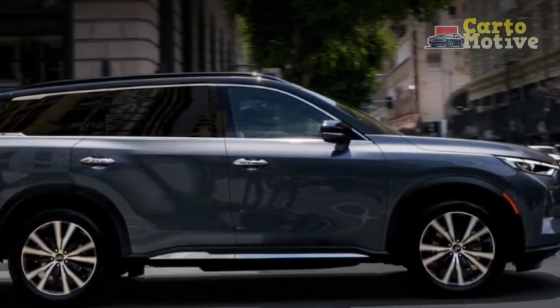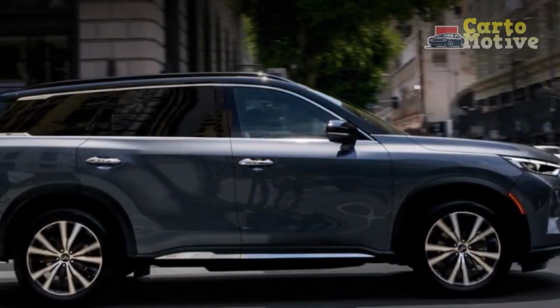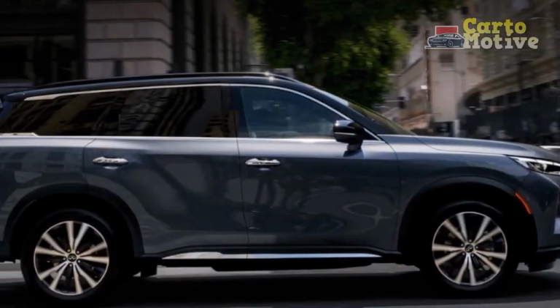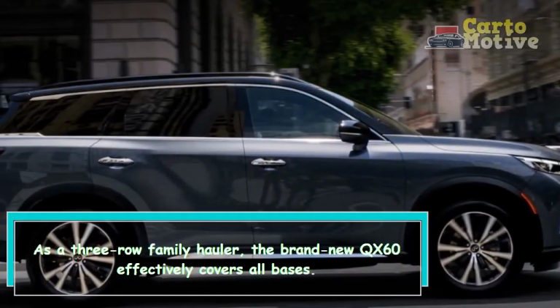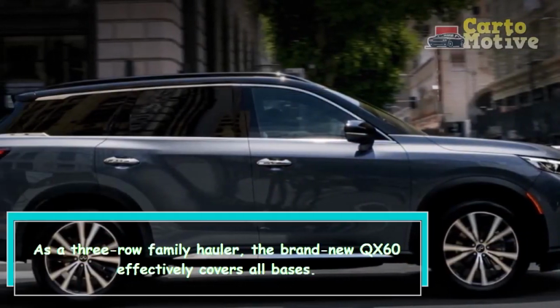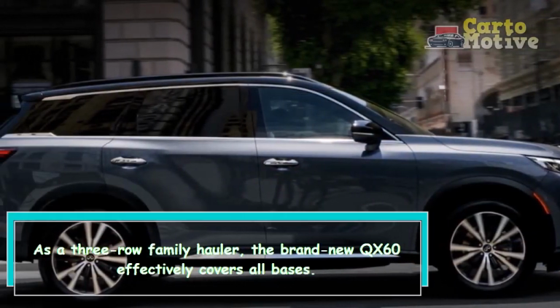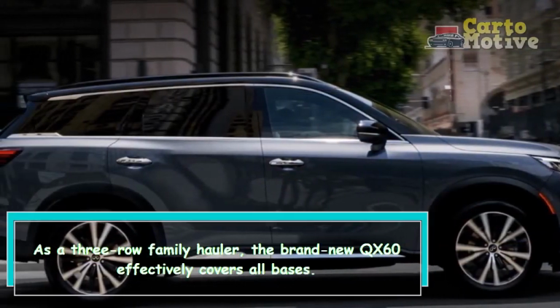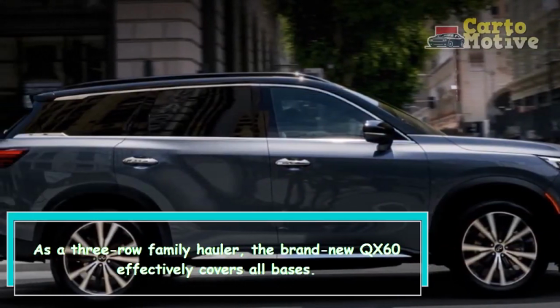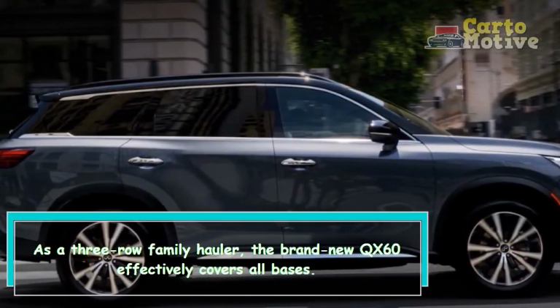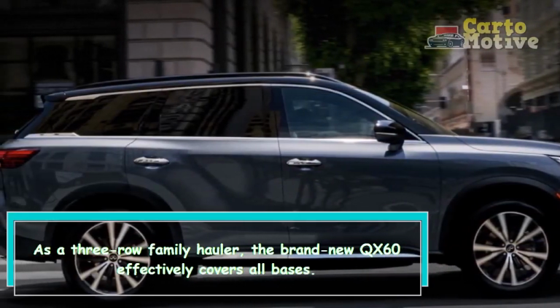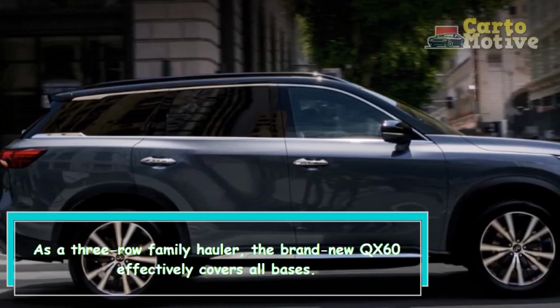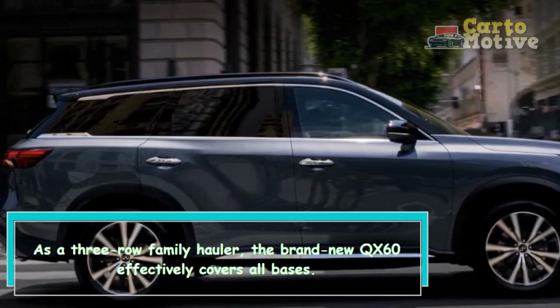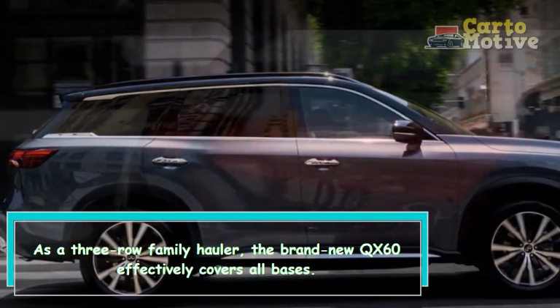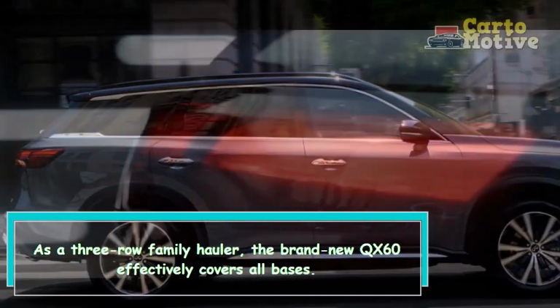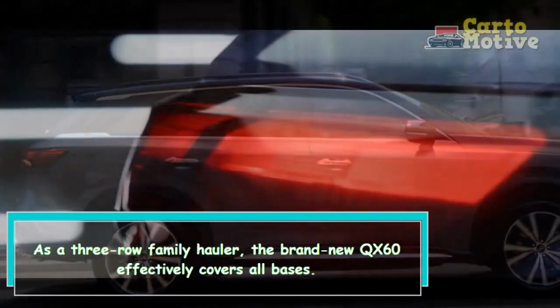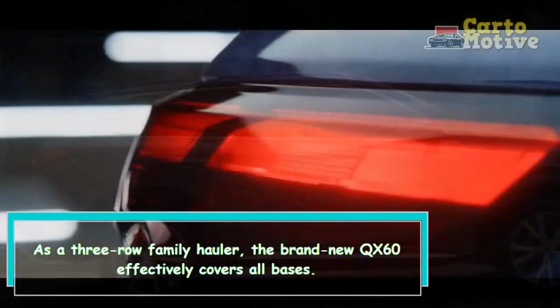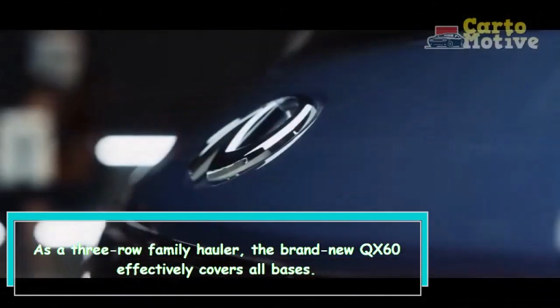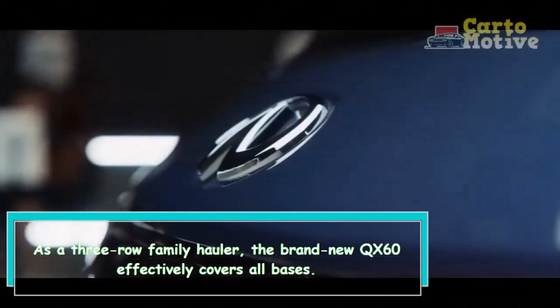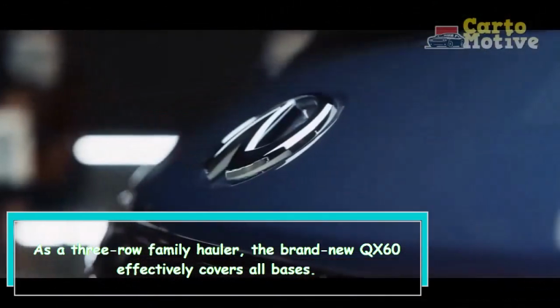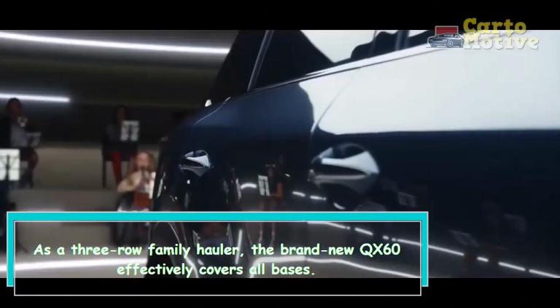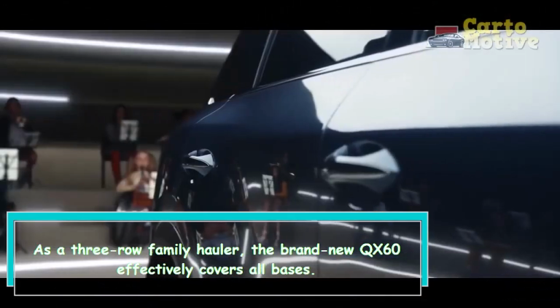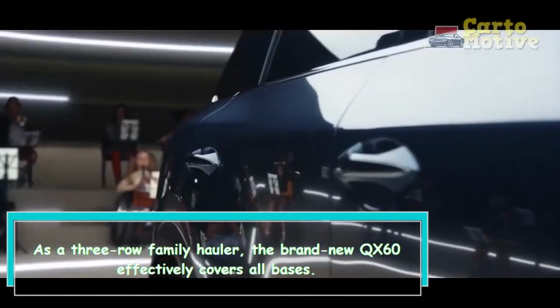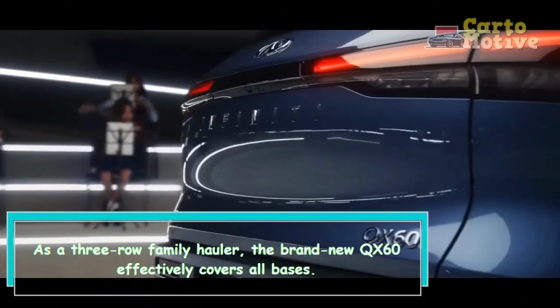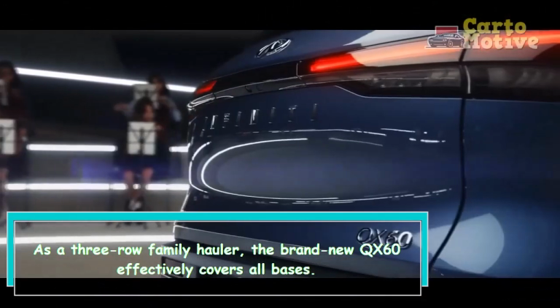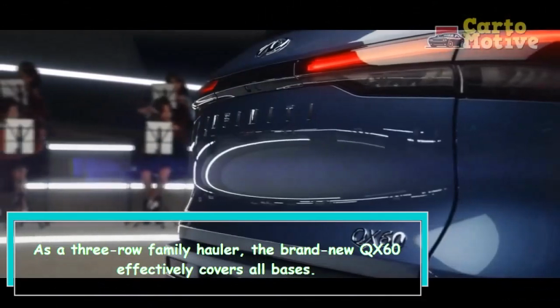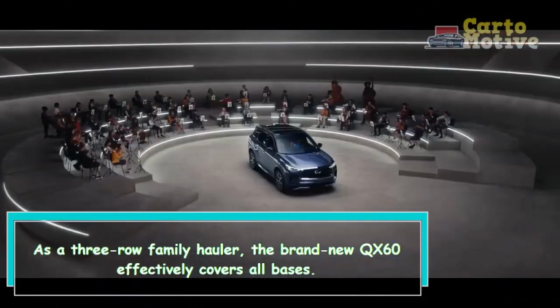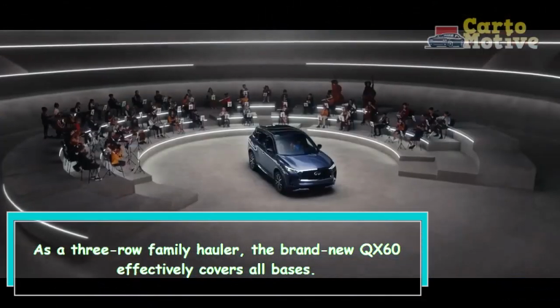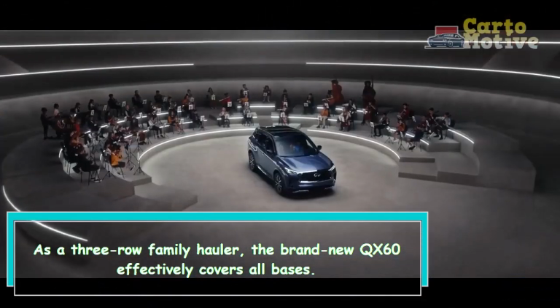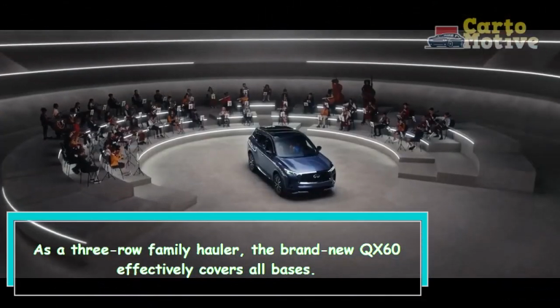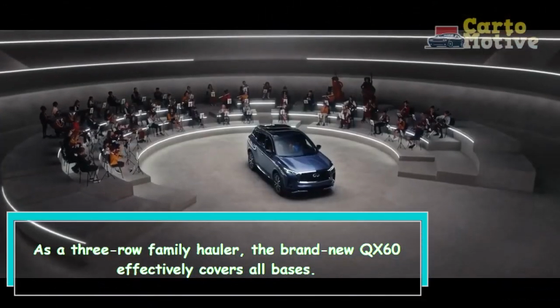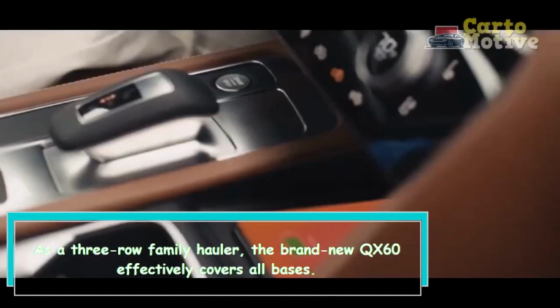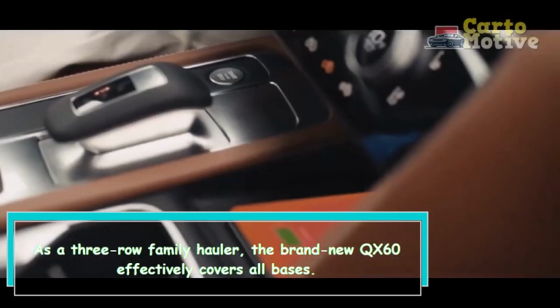As a three-row family hauler, the brand-new QX60 effectively covers all bases.